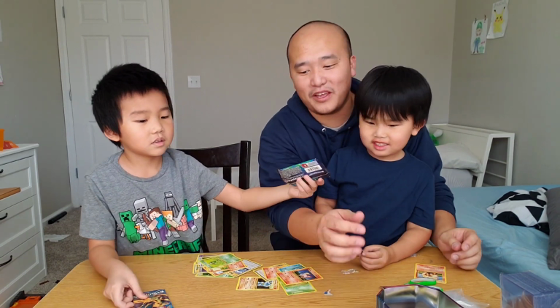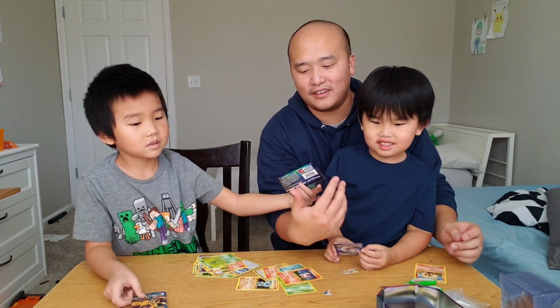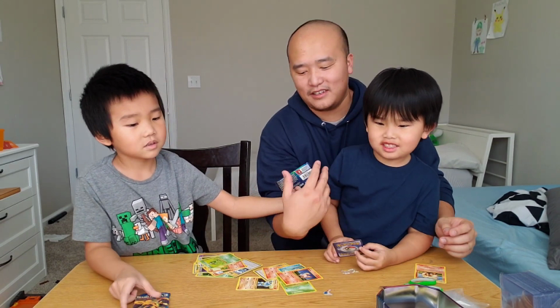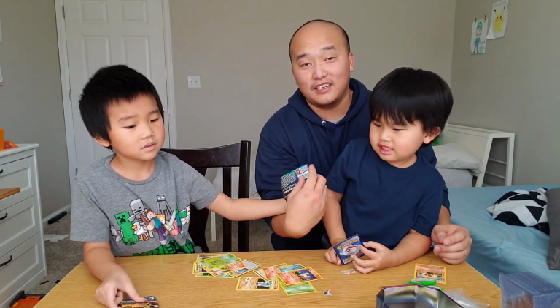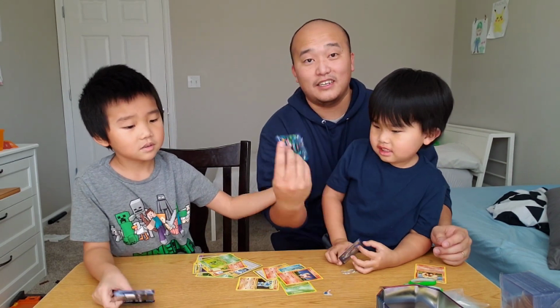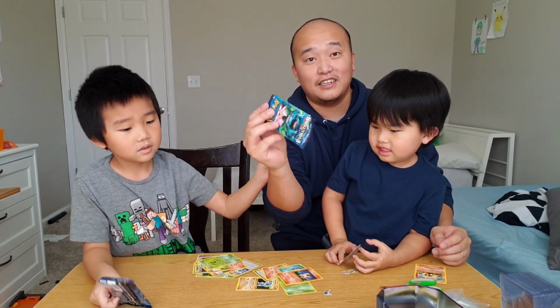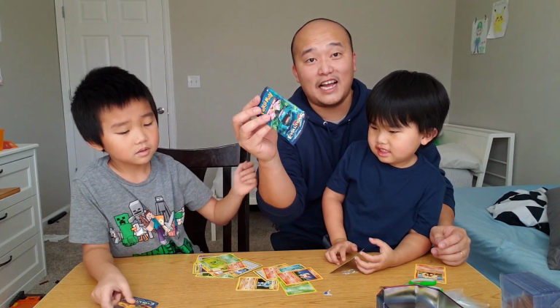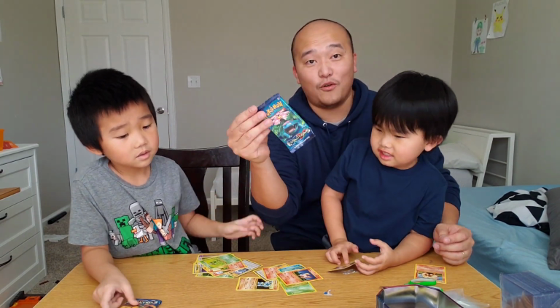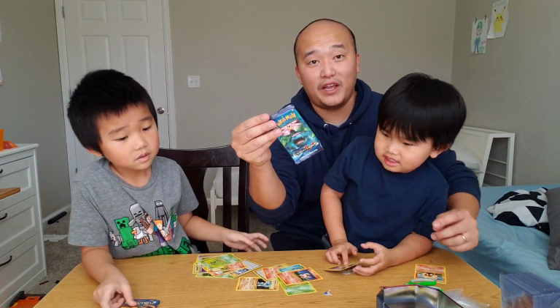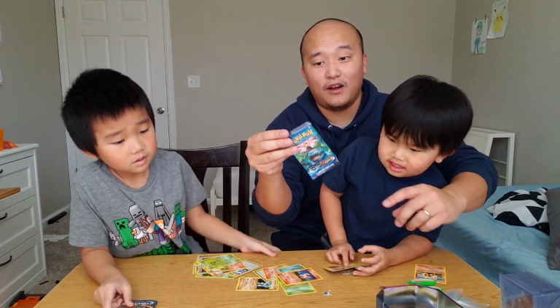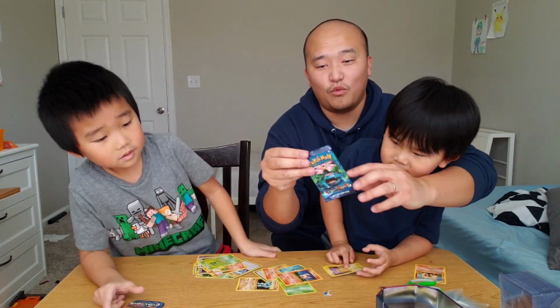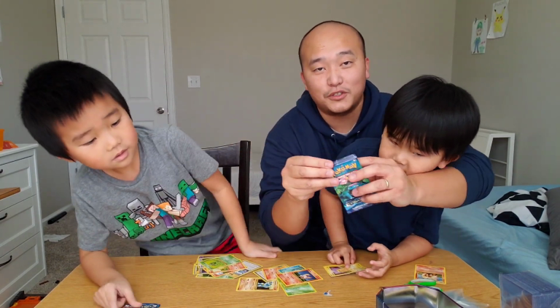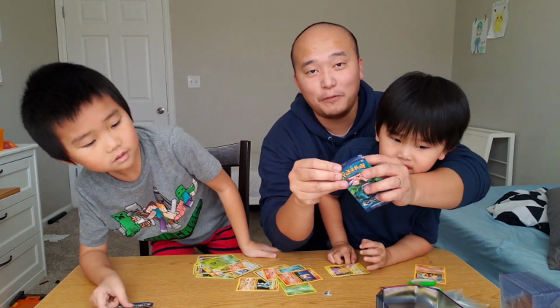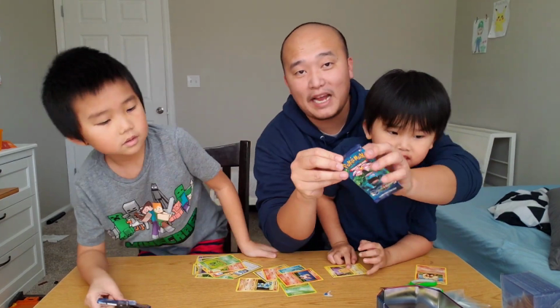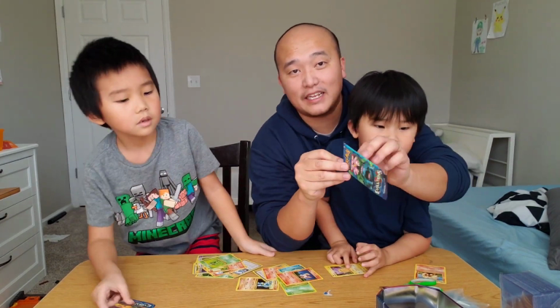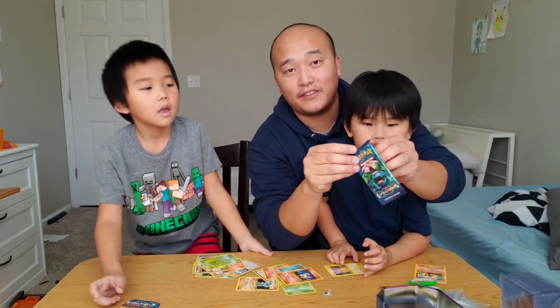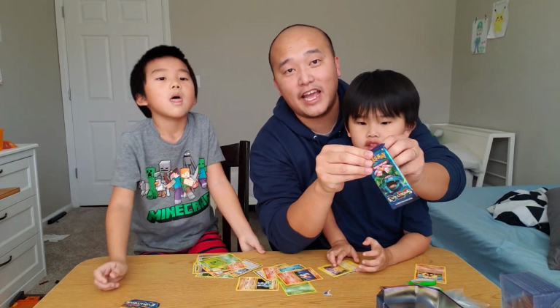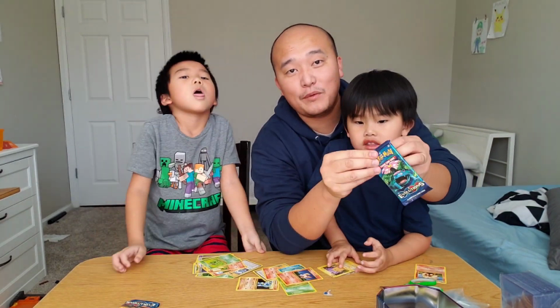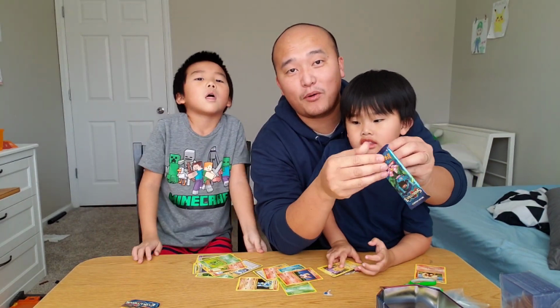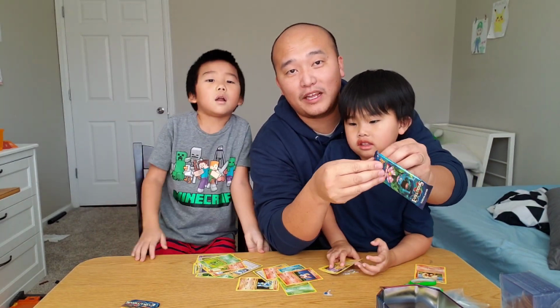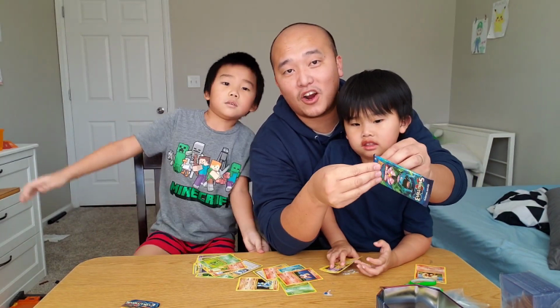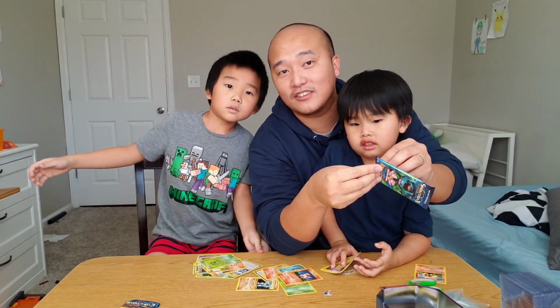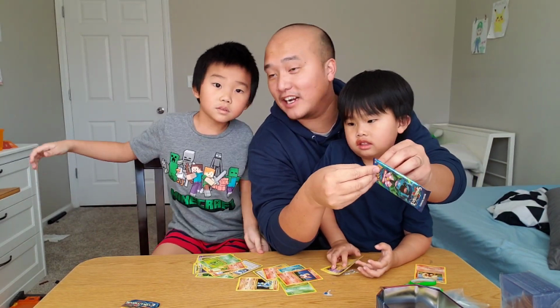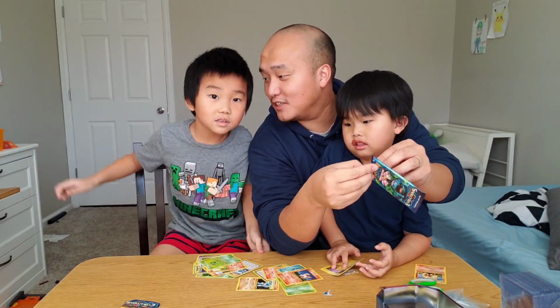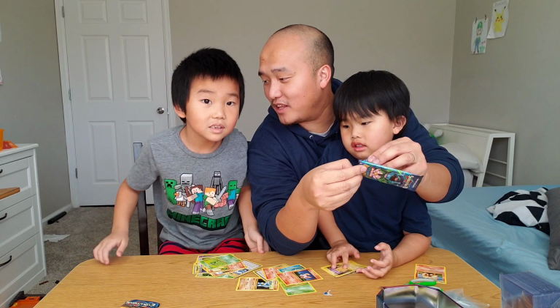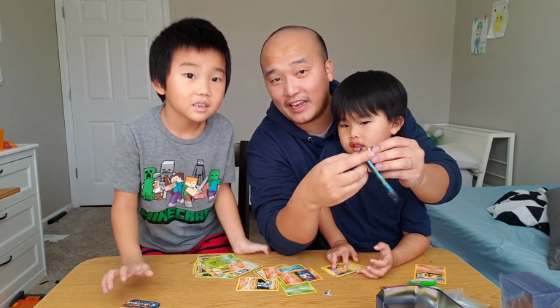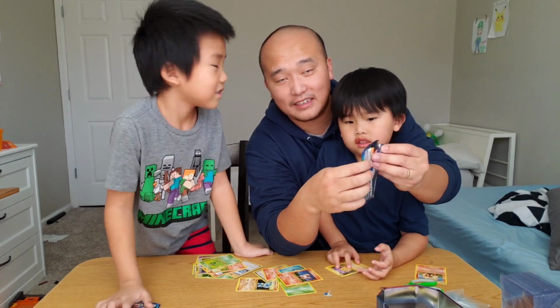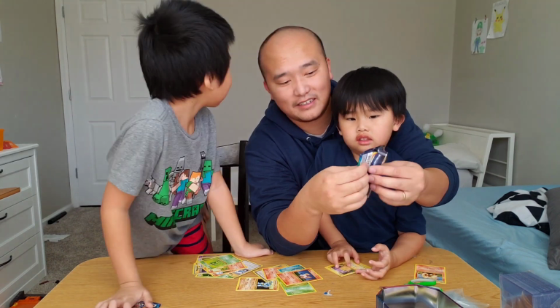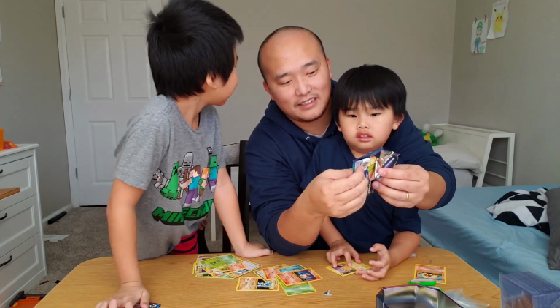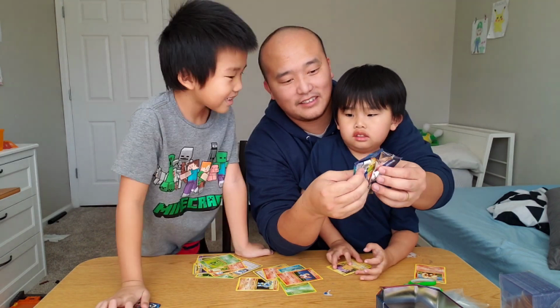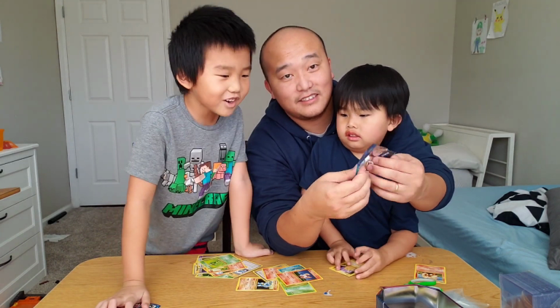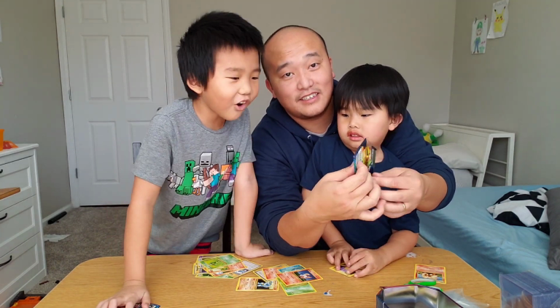So we are down to two packs left. Can we pull a Charizard, guys? What do you think? No.